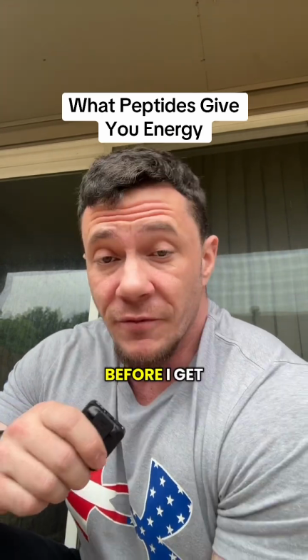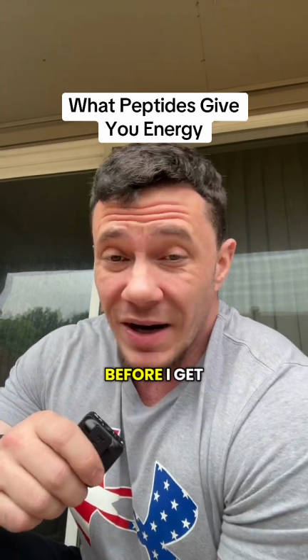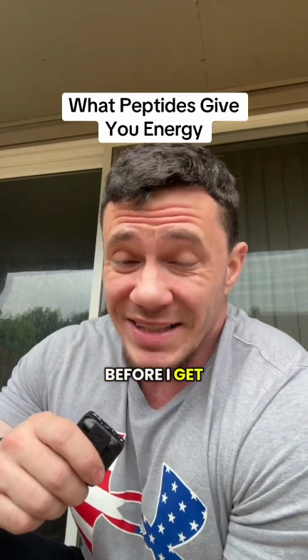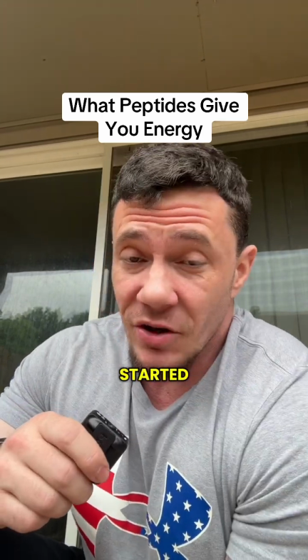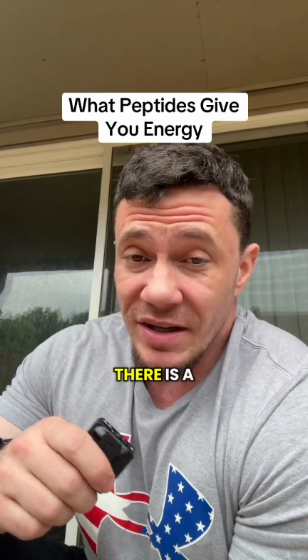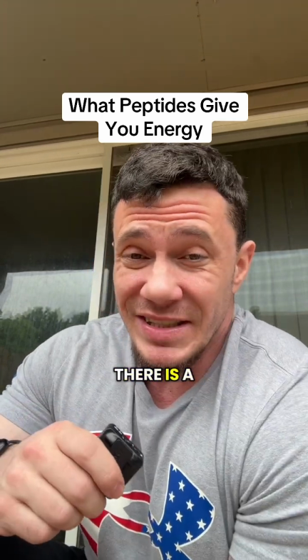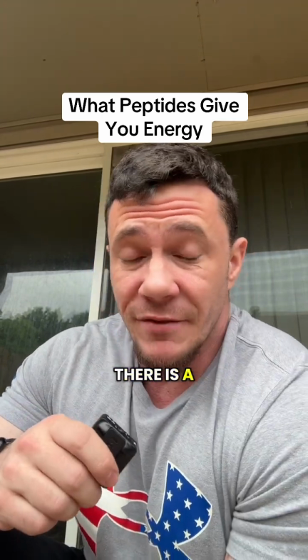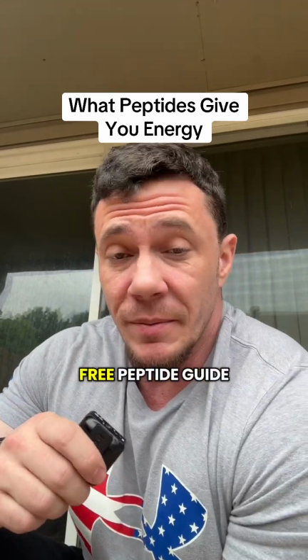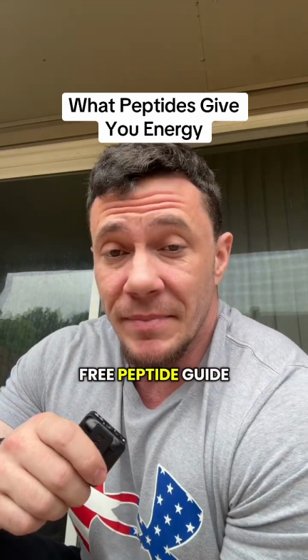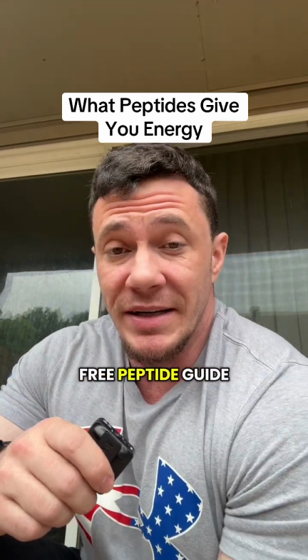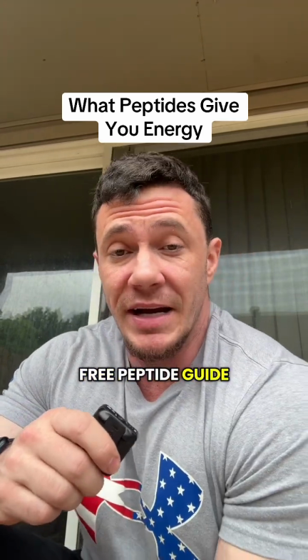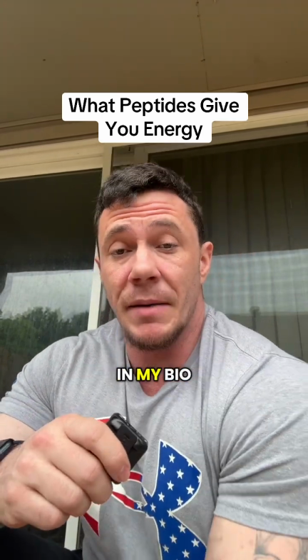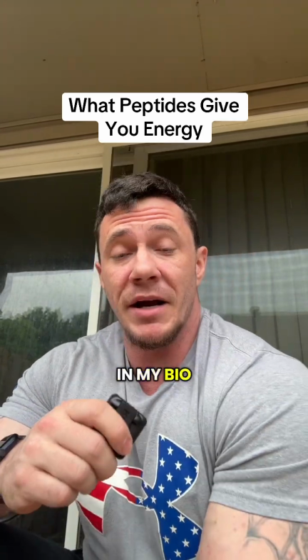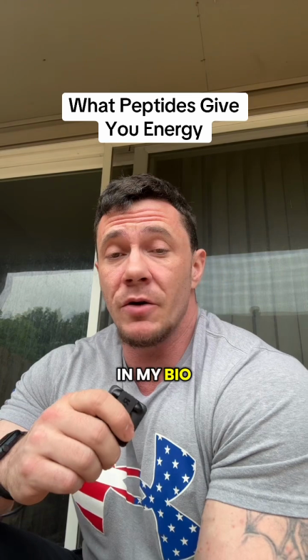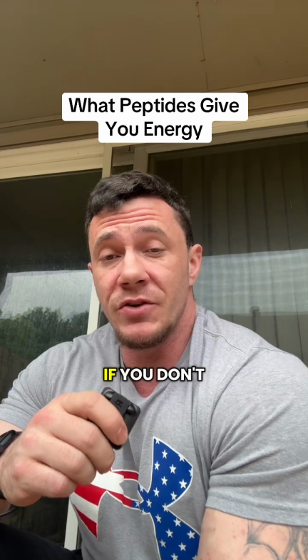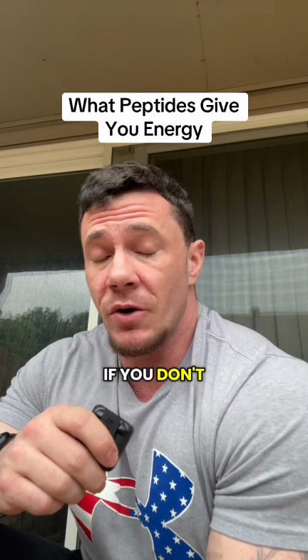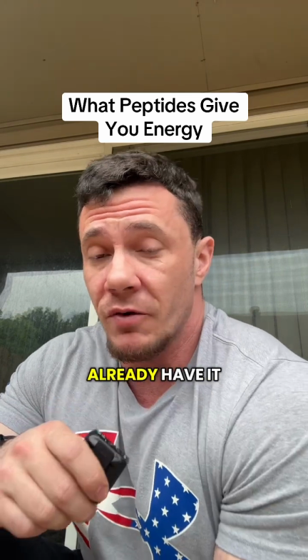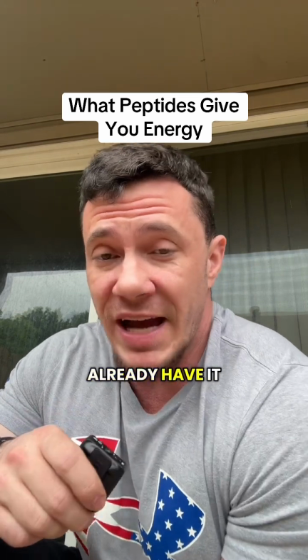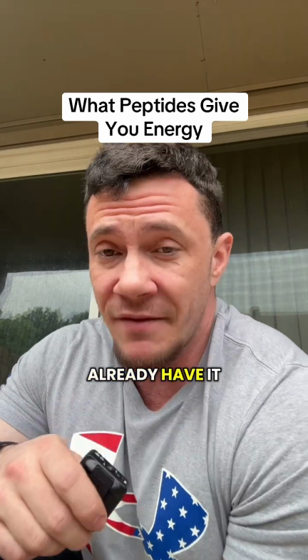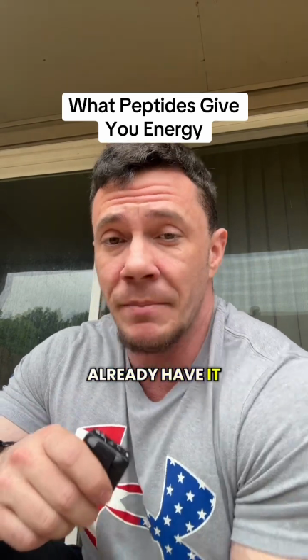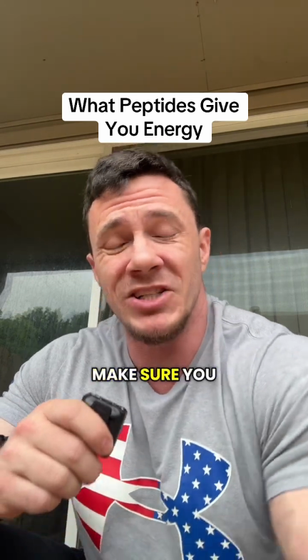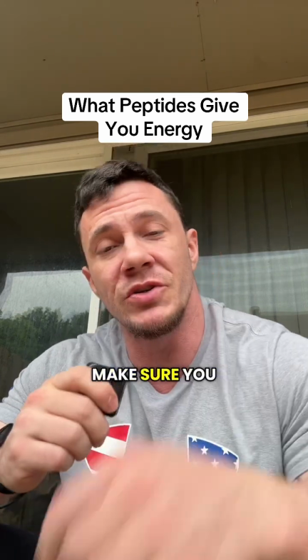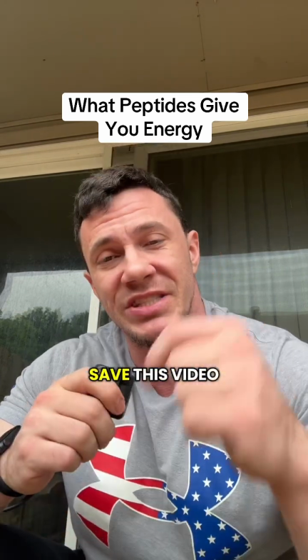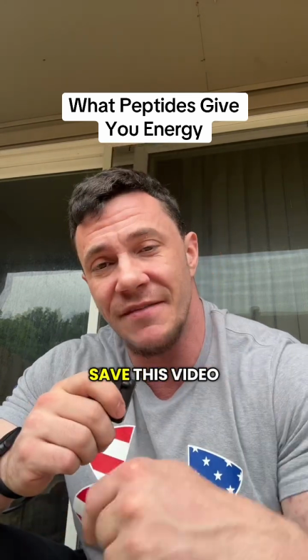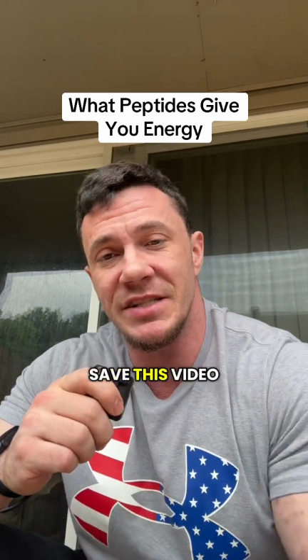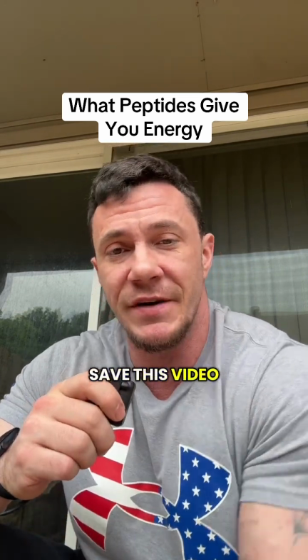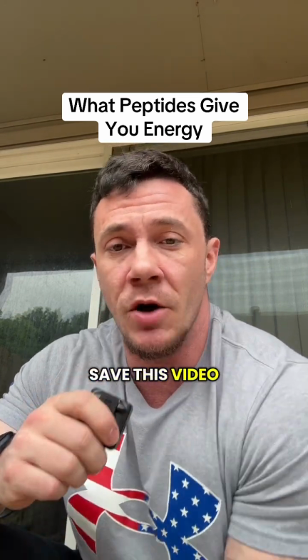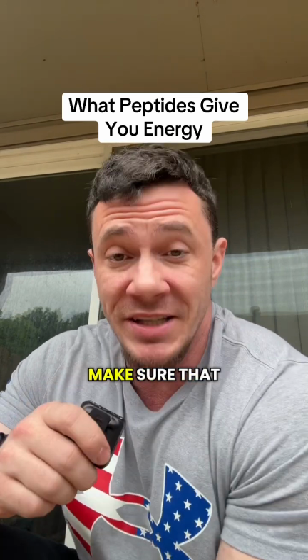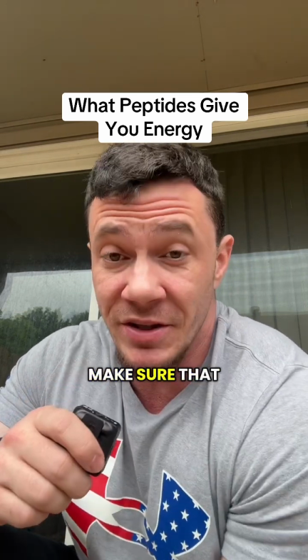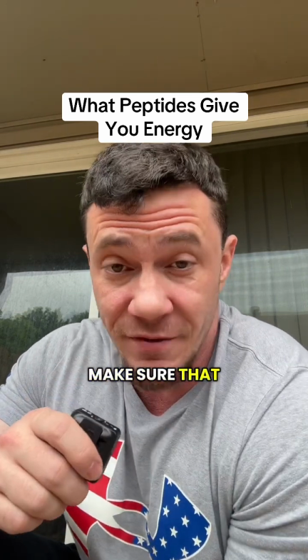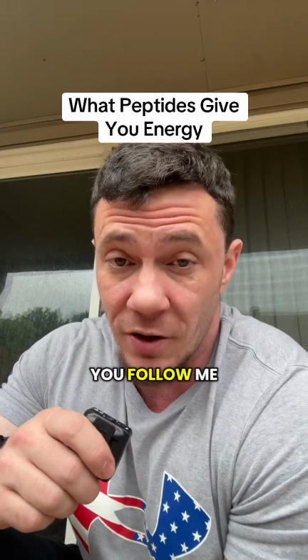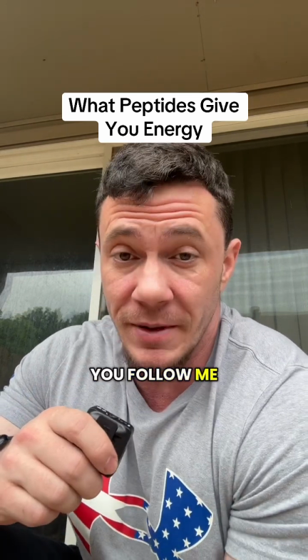Before I get started, there is a free peptide guide in my bio. If you don't already have it, make sure you save this video and make sure that you're following me.